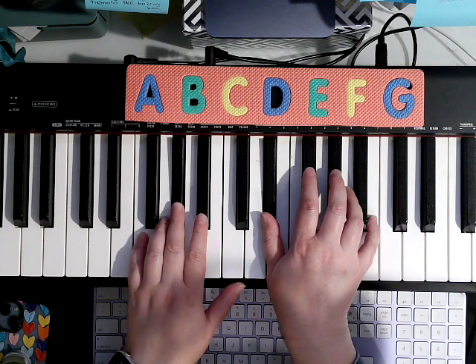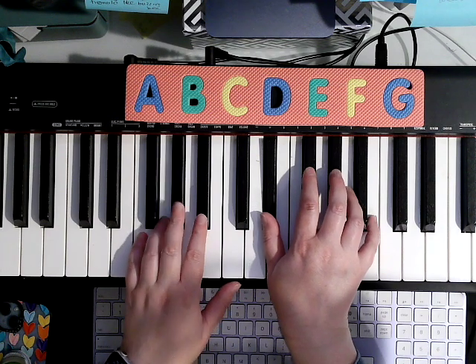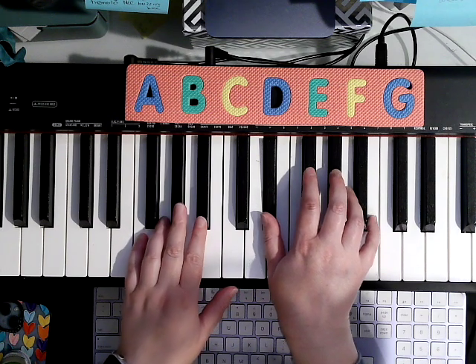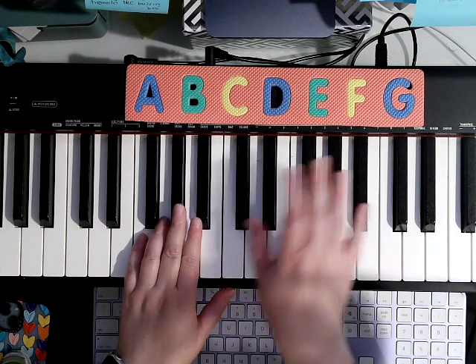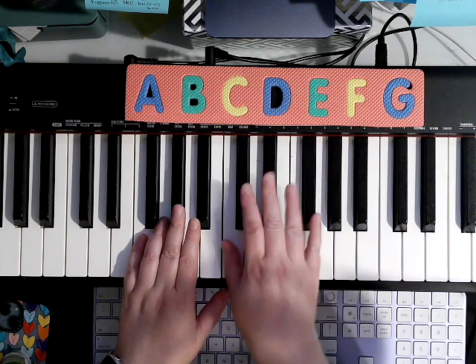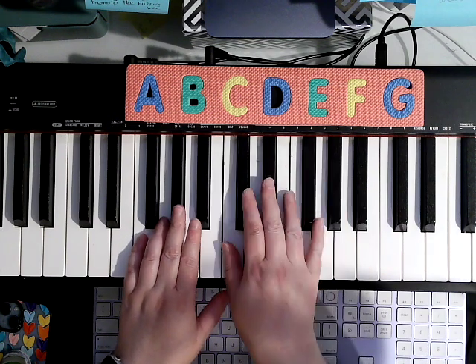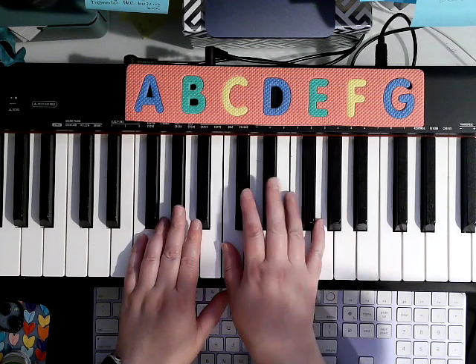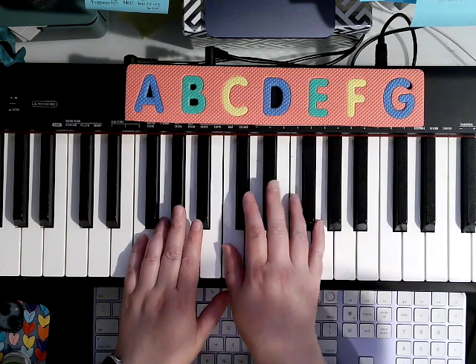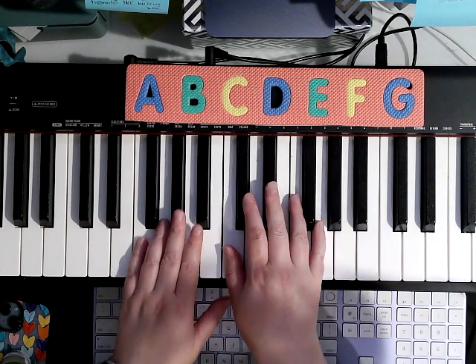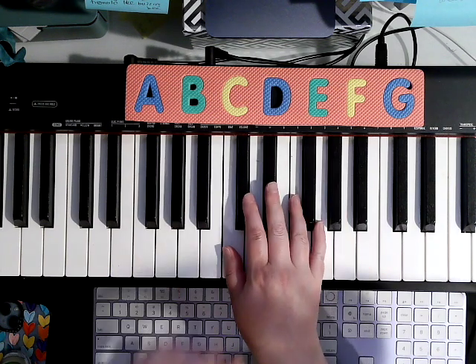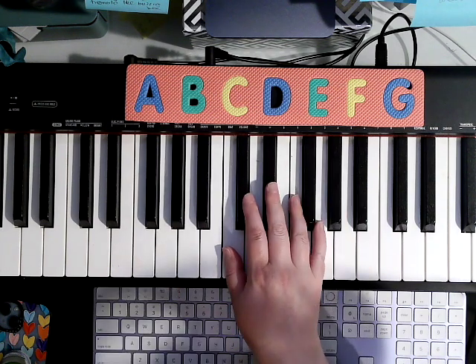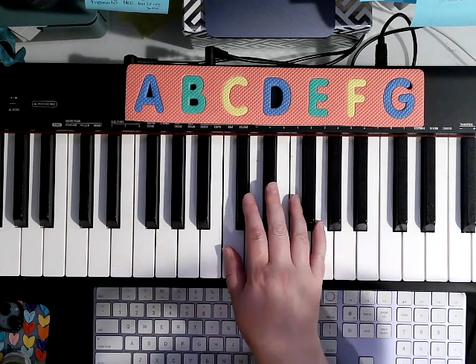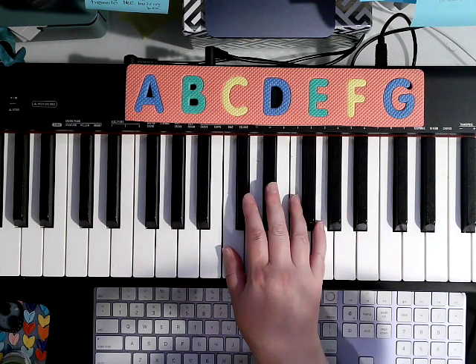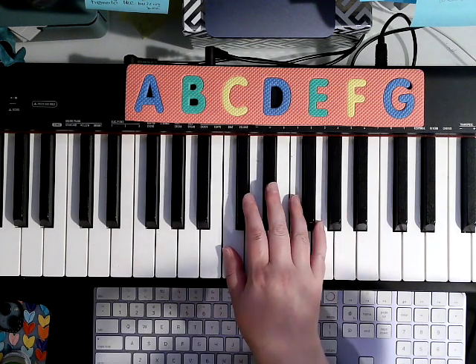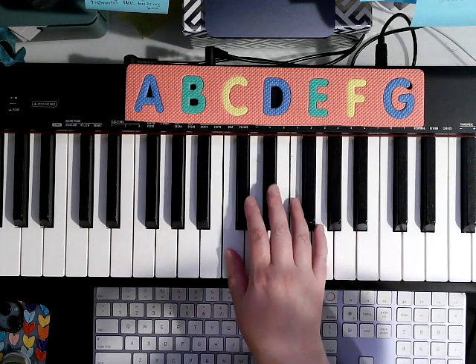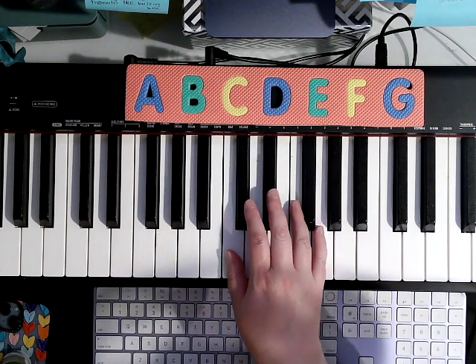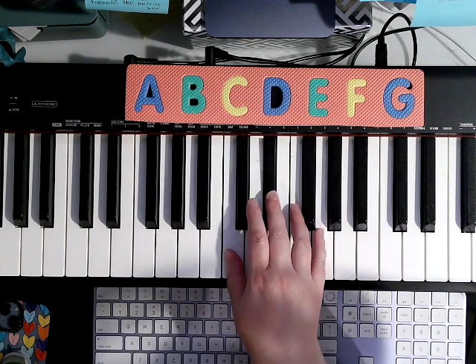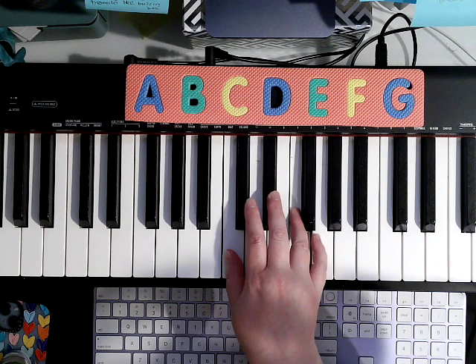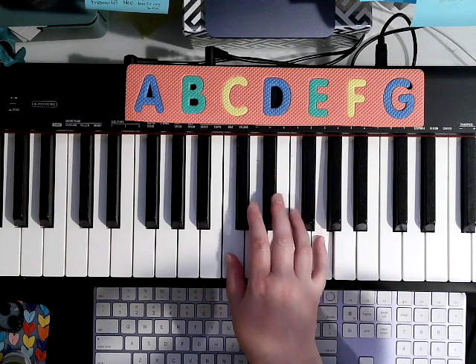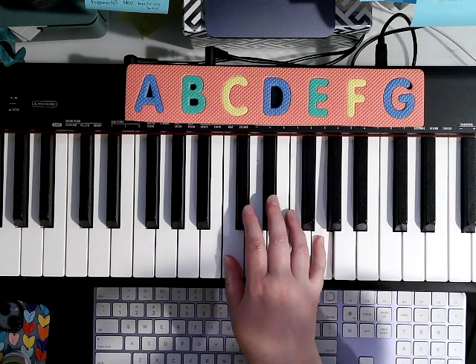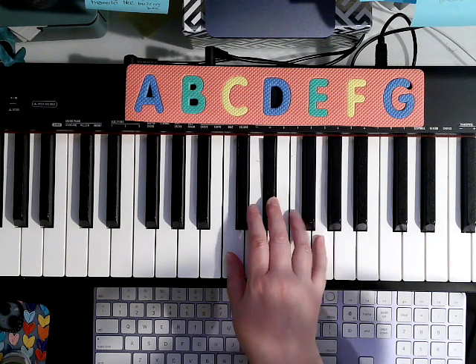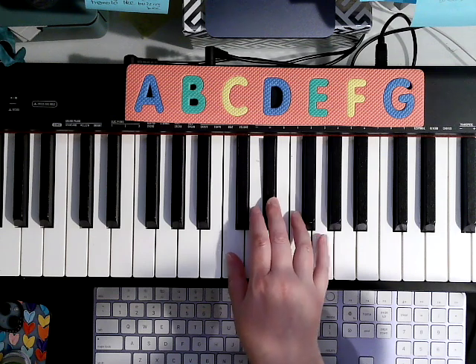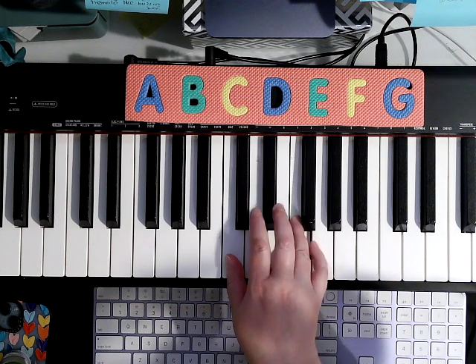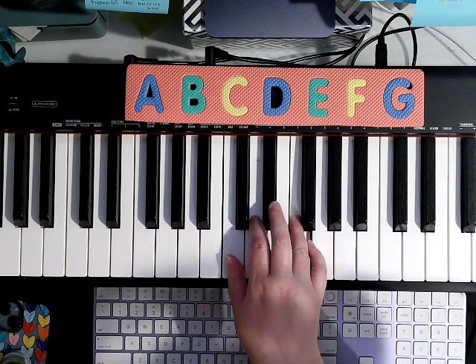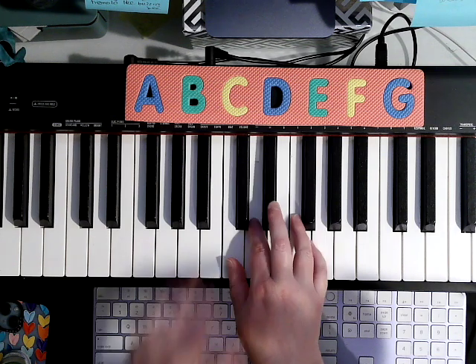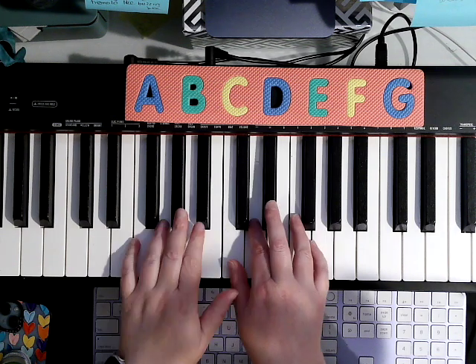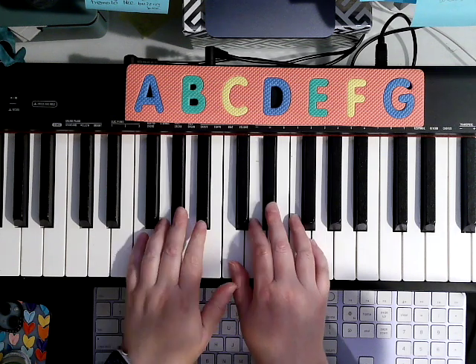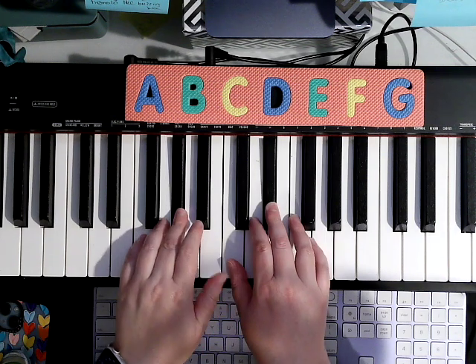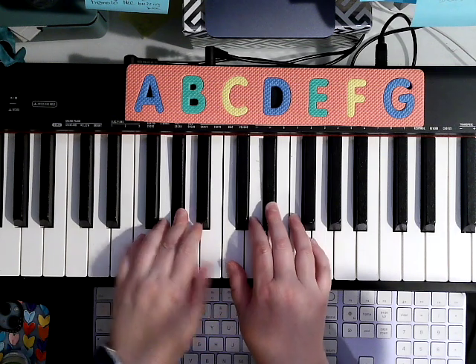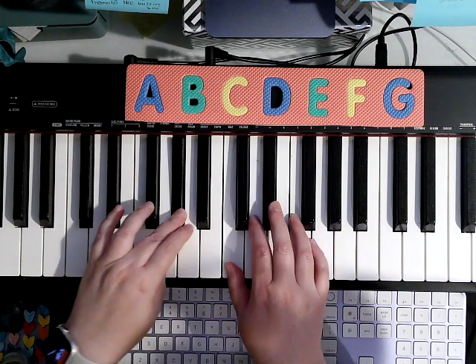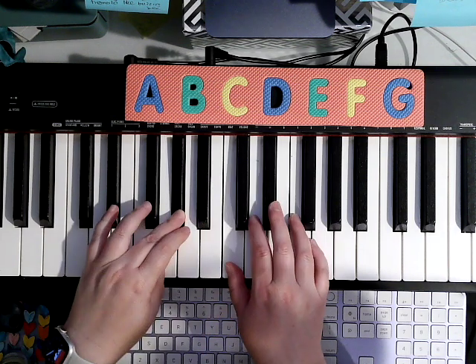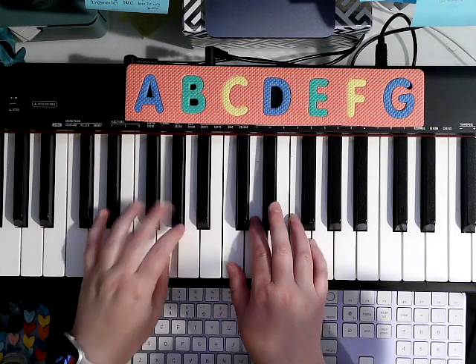Now it says shift — you're going to put your 3 on Eb, back in C position. 3, 4, 5, 3, 4, 2, 3, 1, 2.